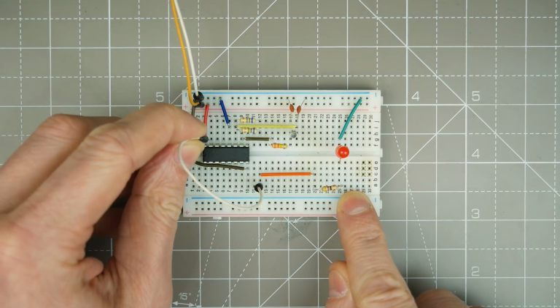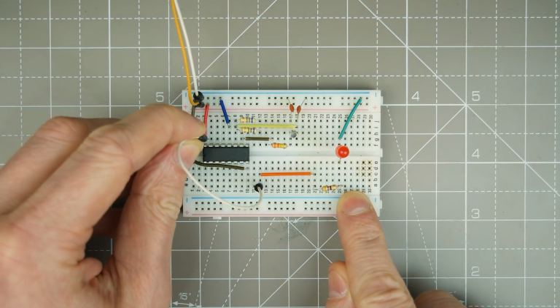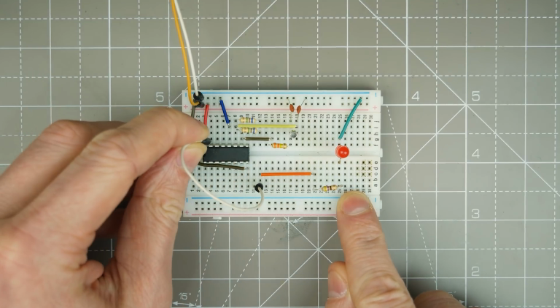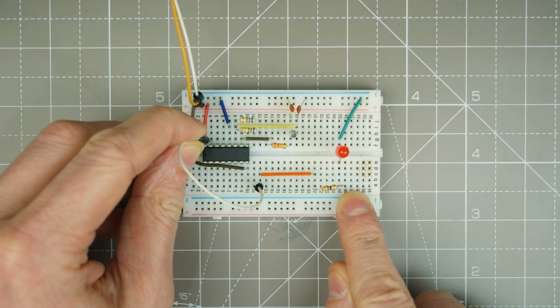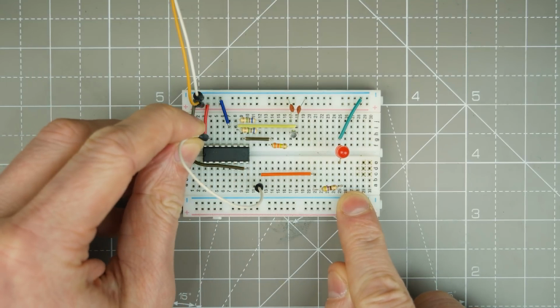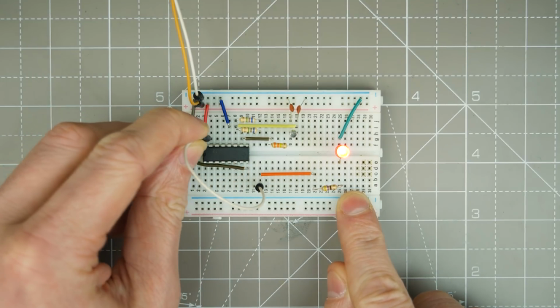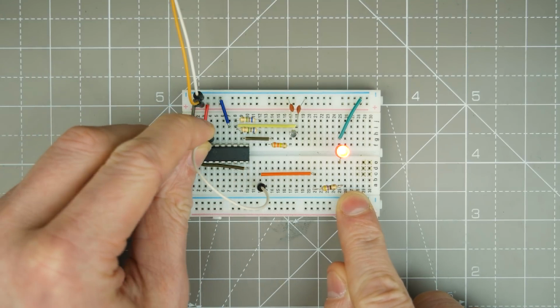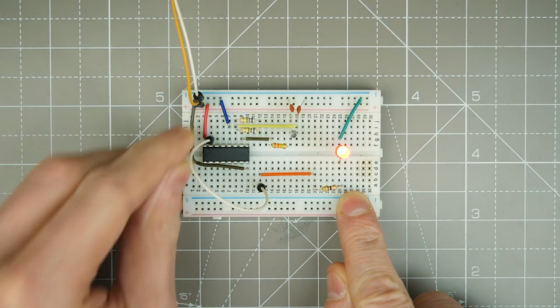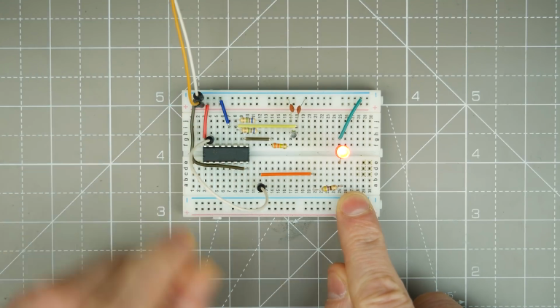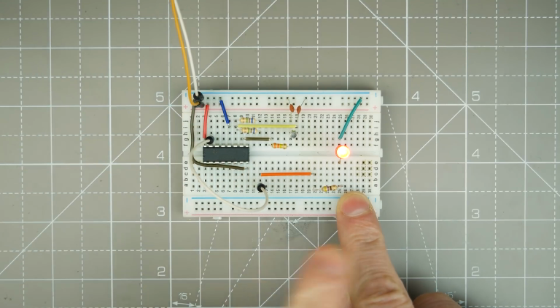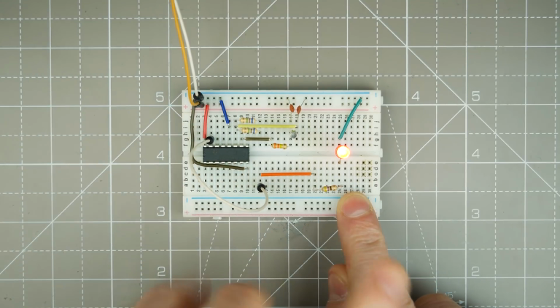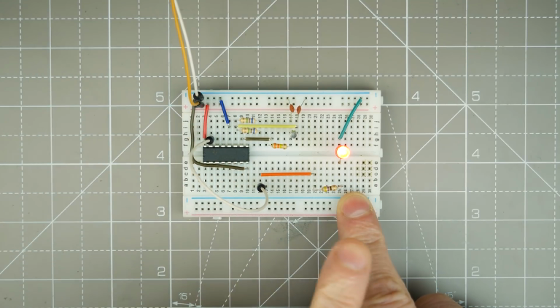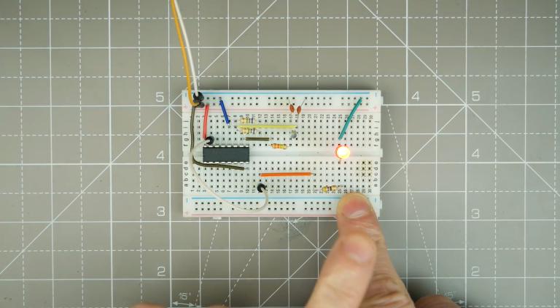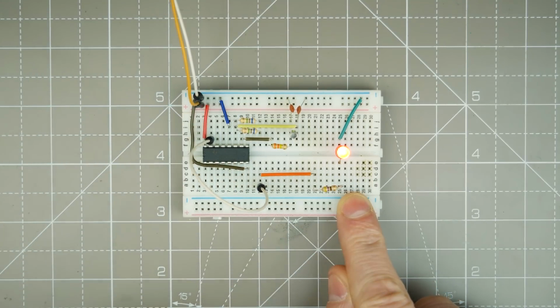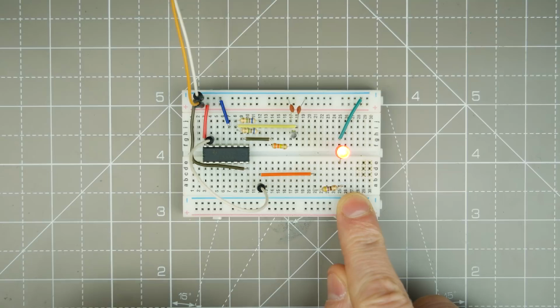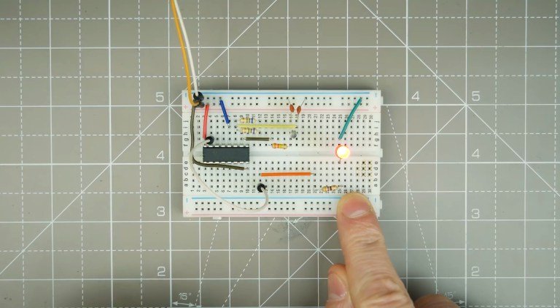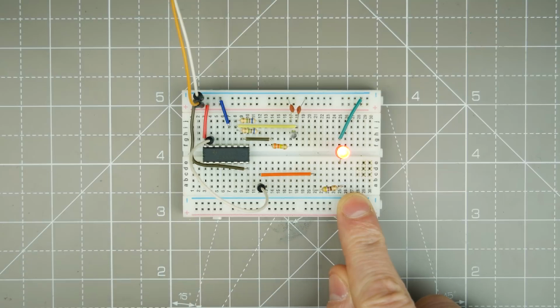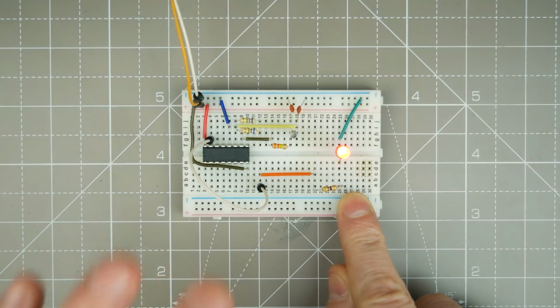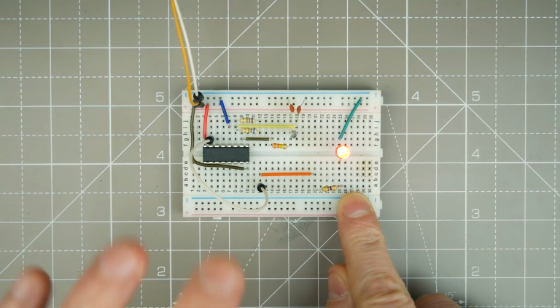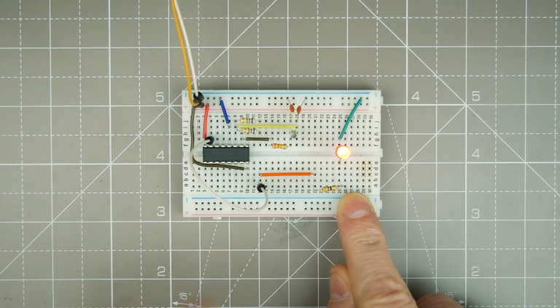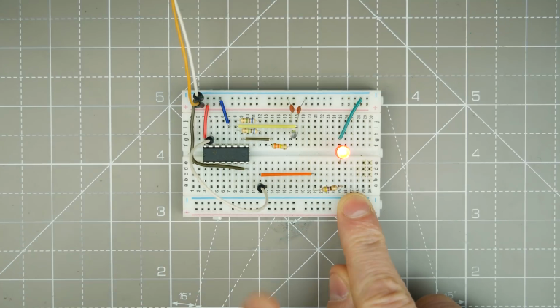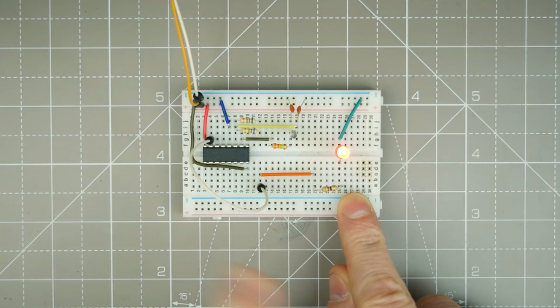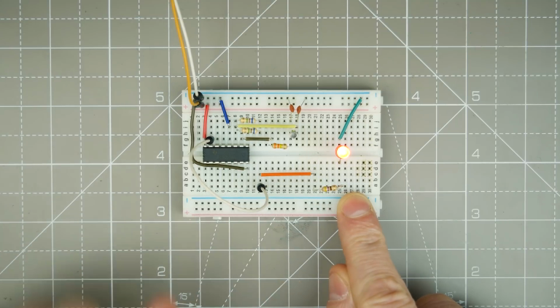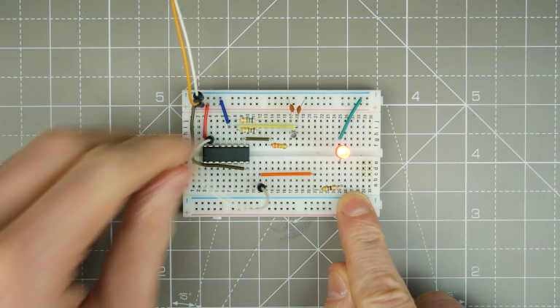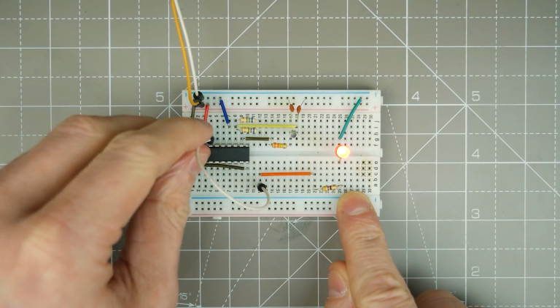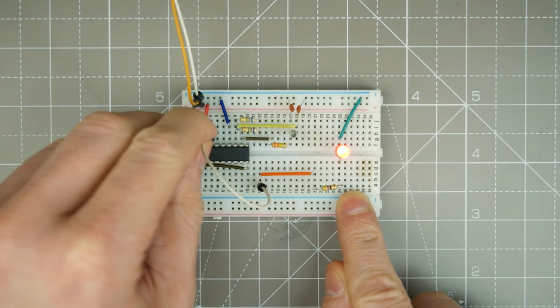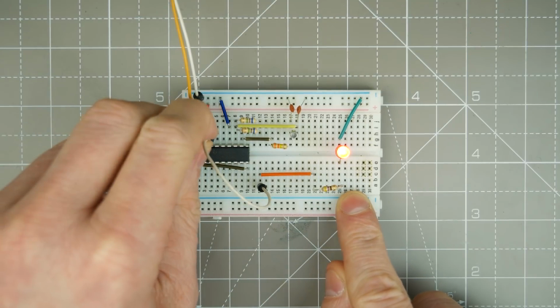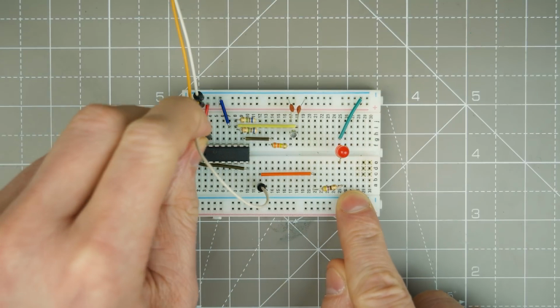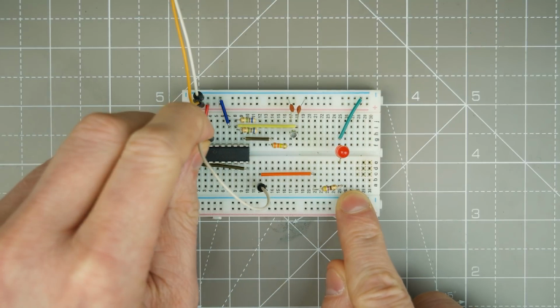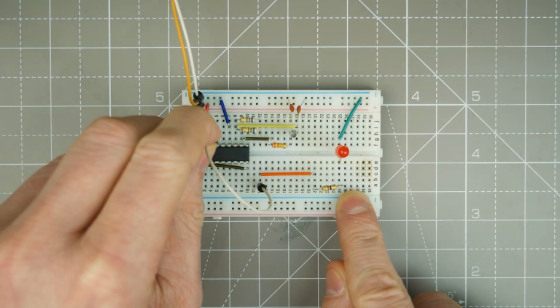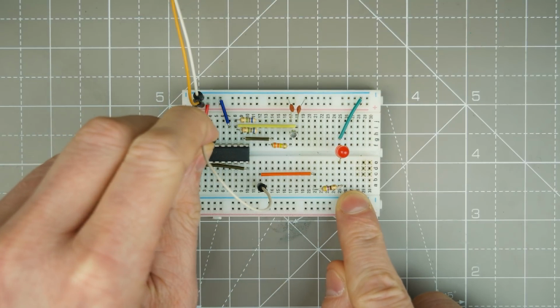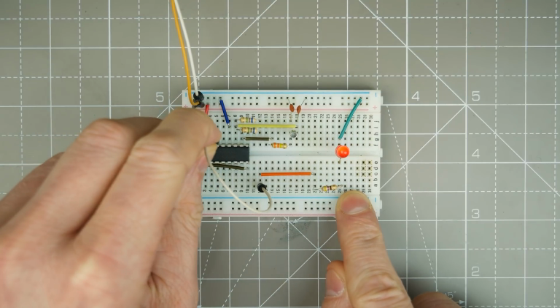Just over here we've got Q10. You may be able to detect something there but it's not very visible to the camera.